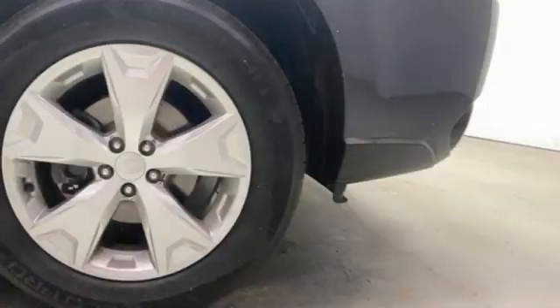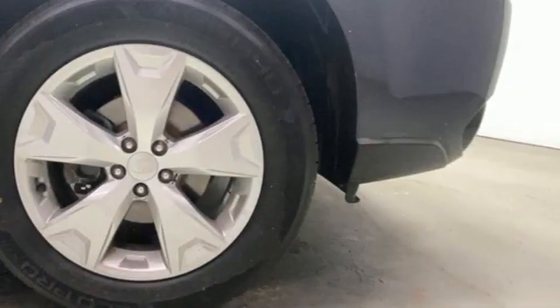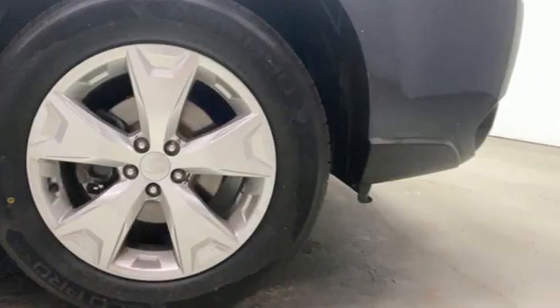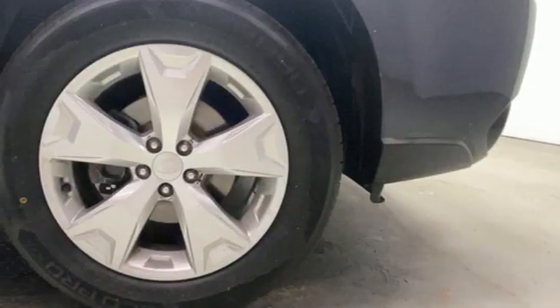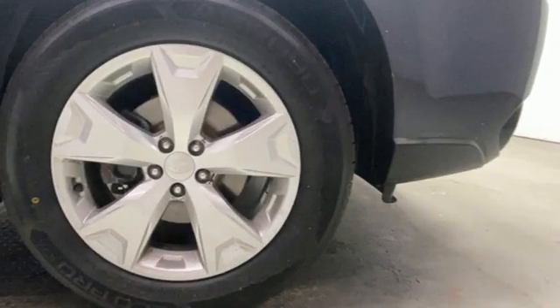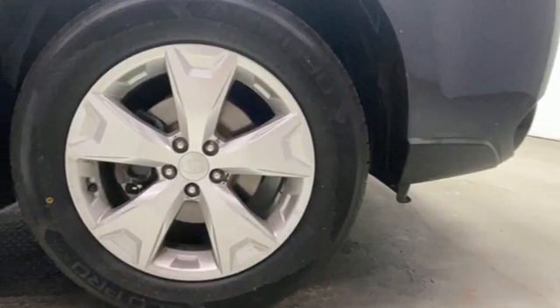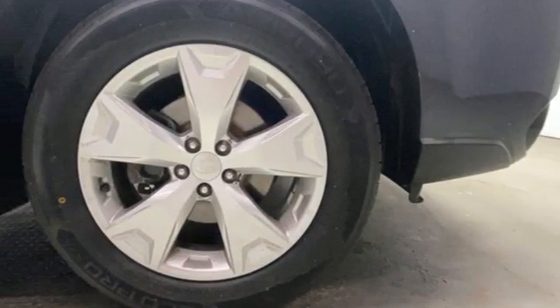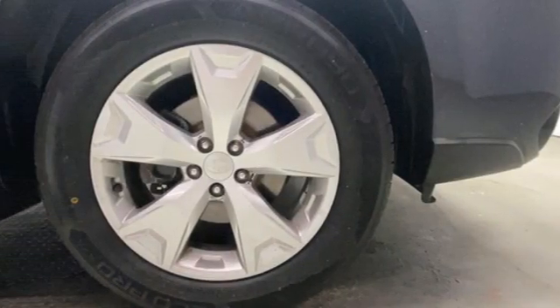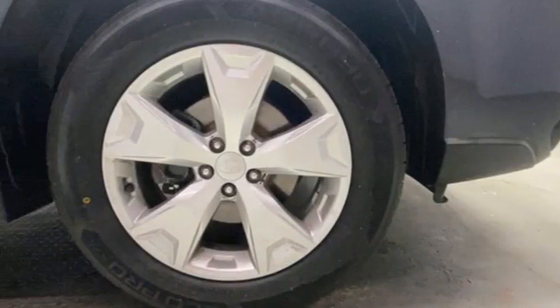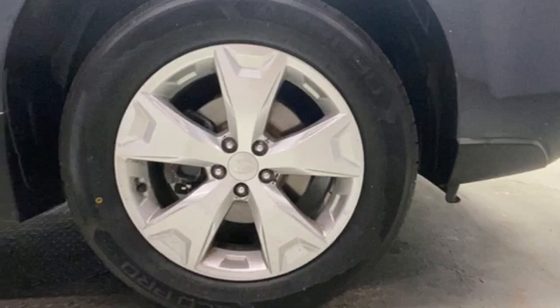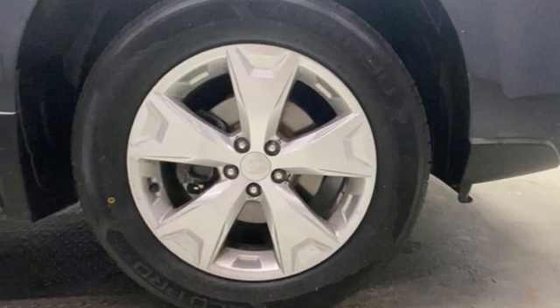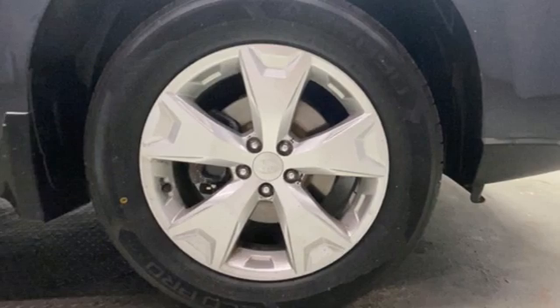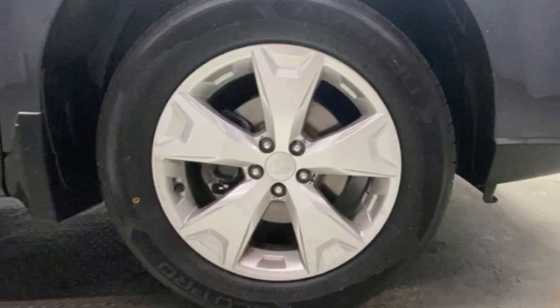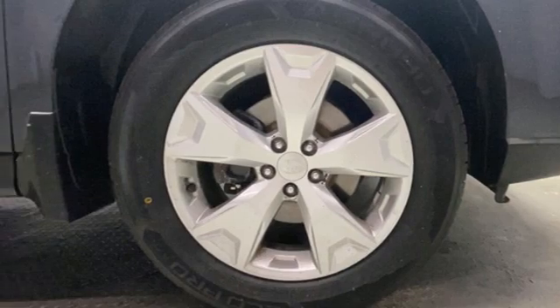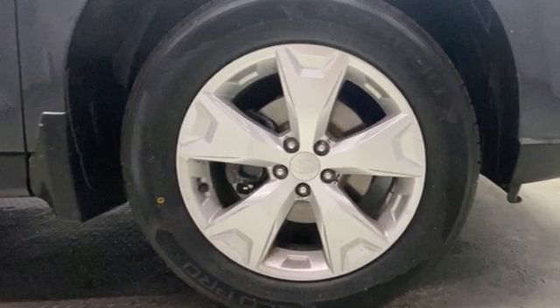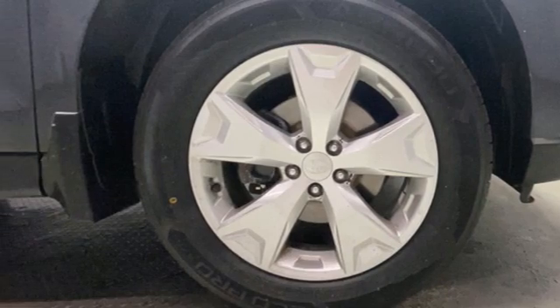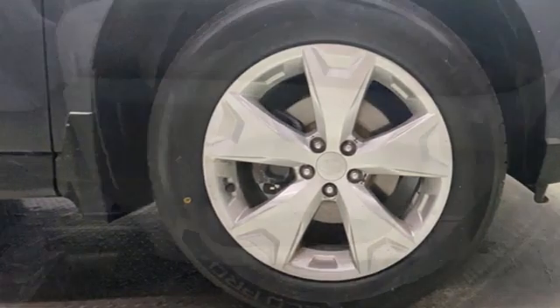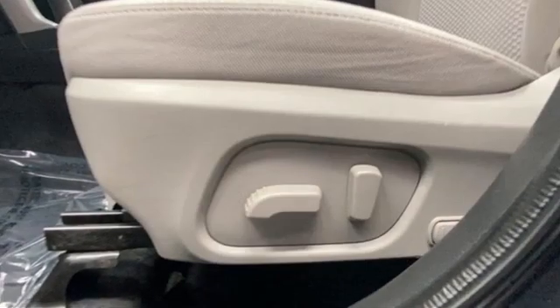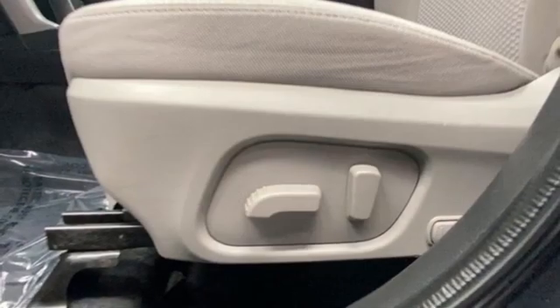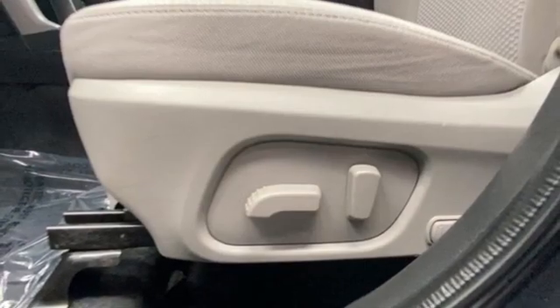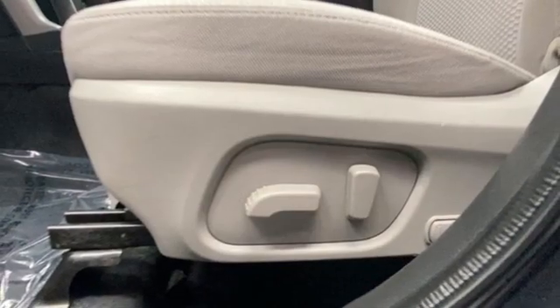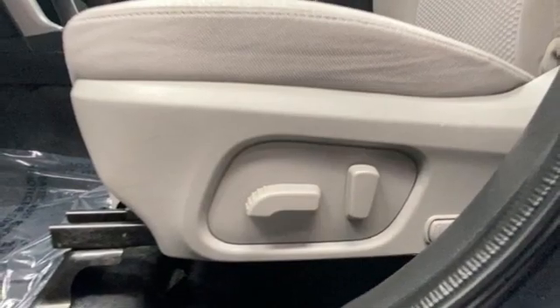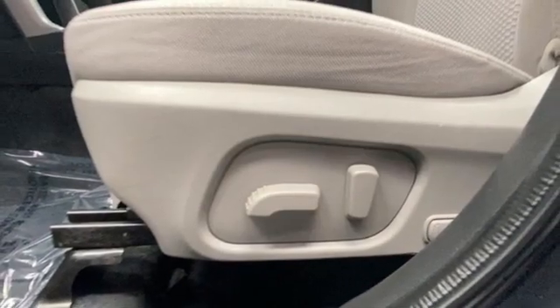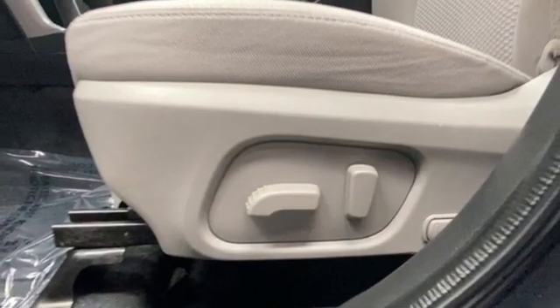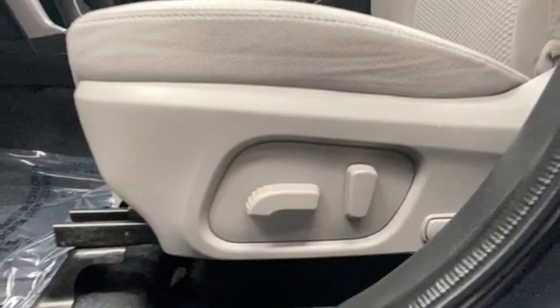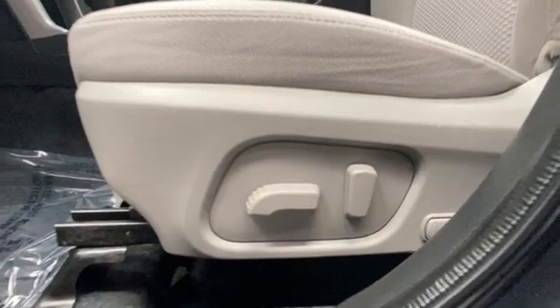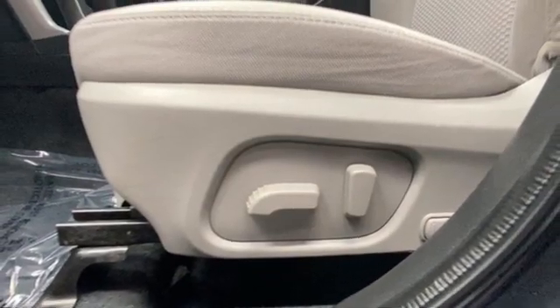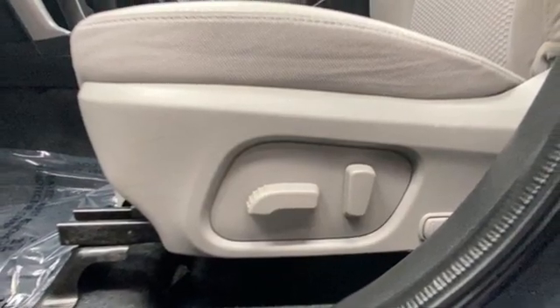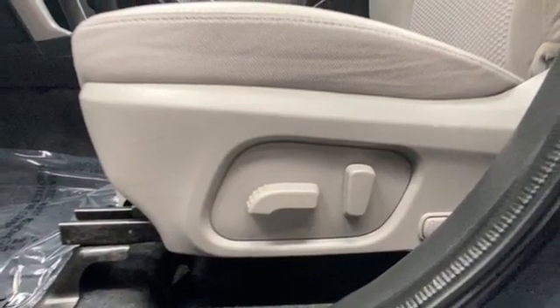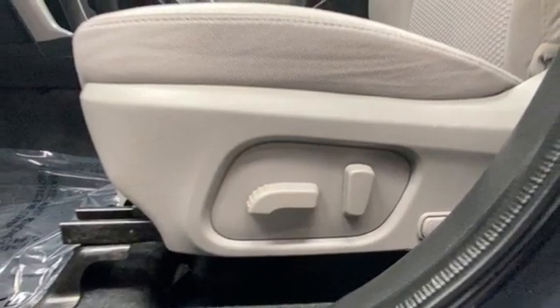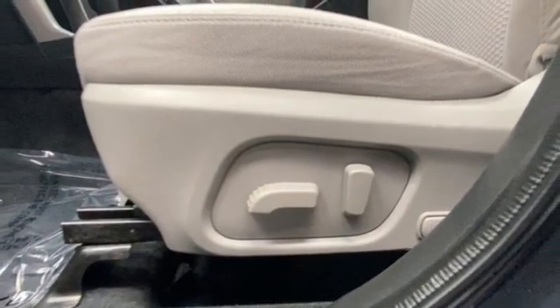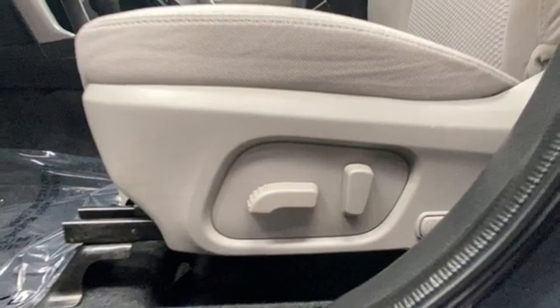First and second row express open and close sliding sunroof, AHA Selective Service Internet Access, and Starlink.